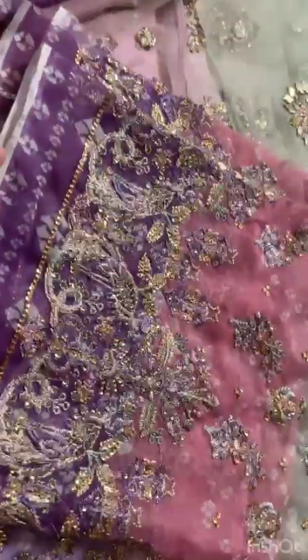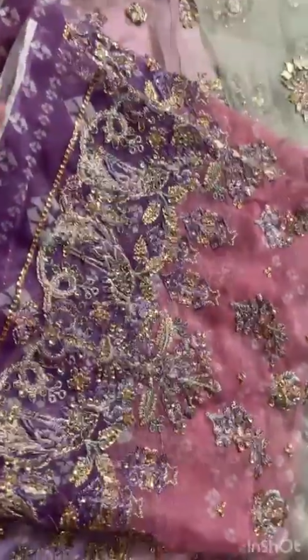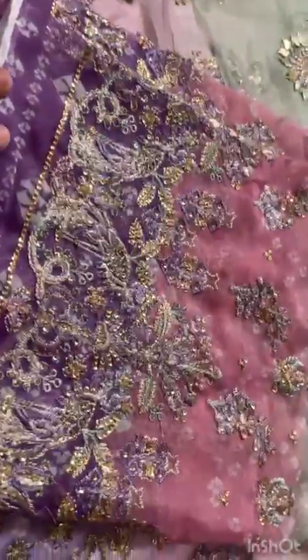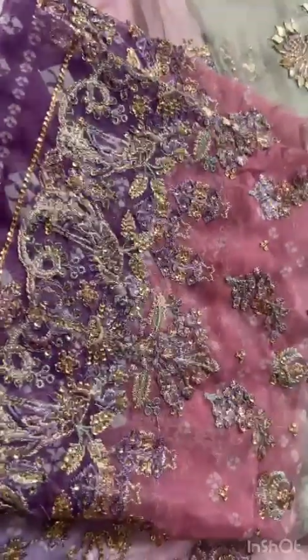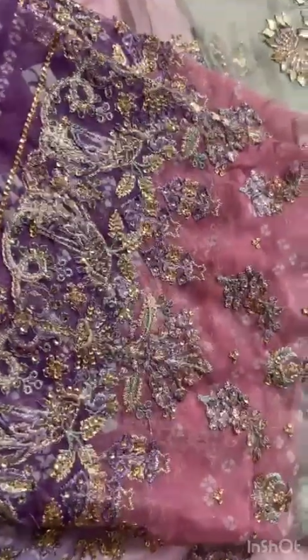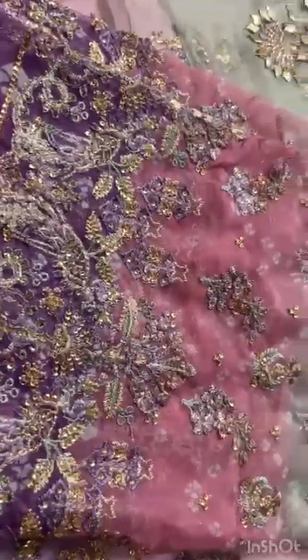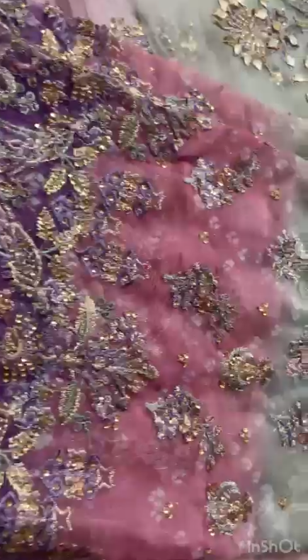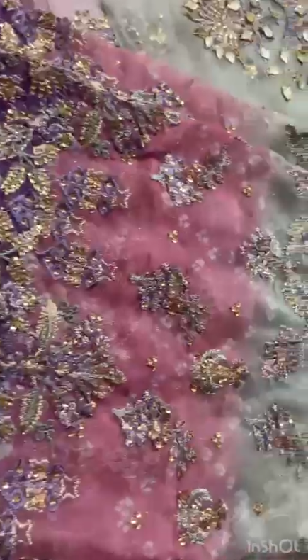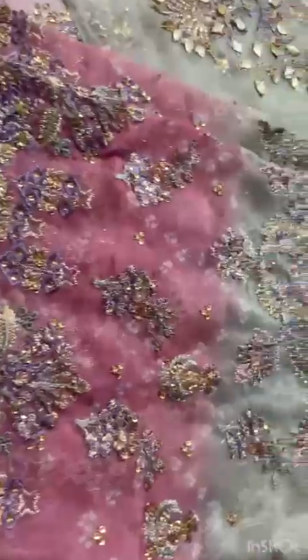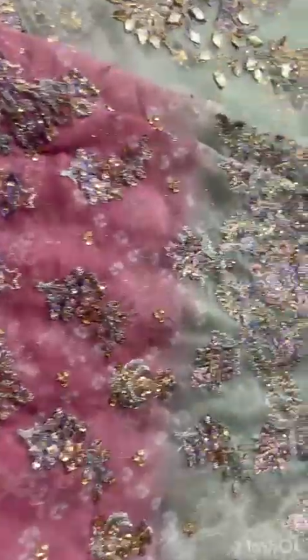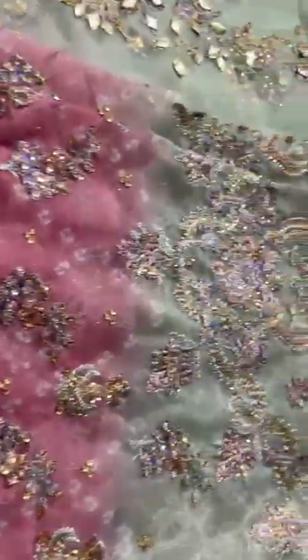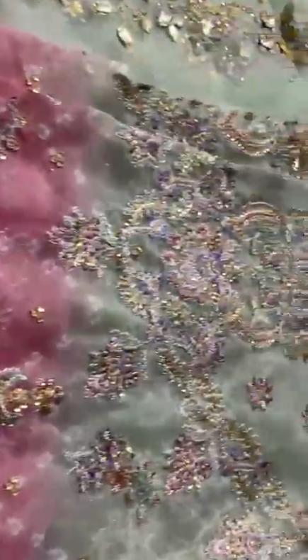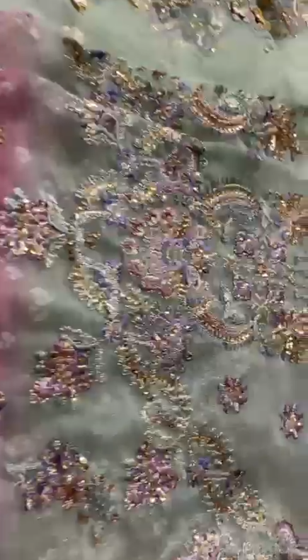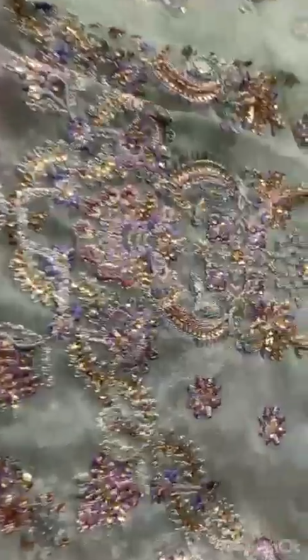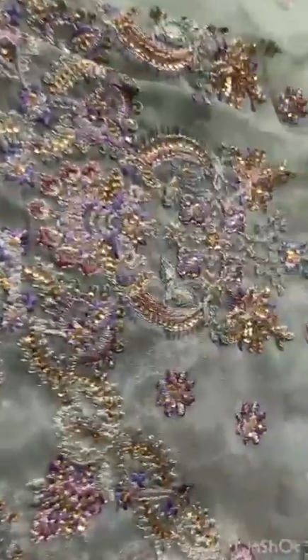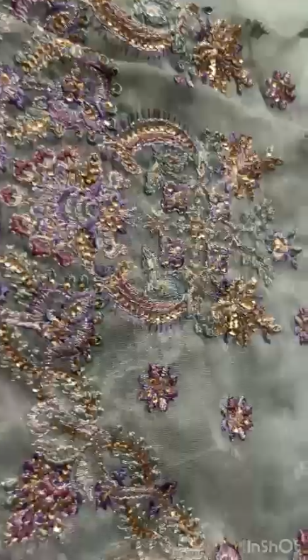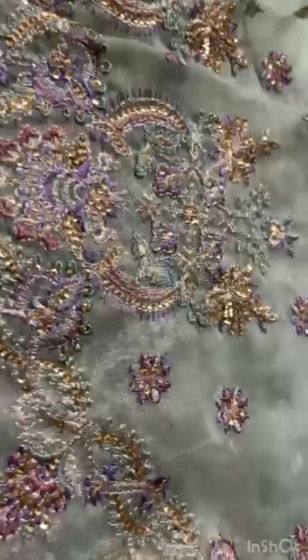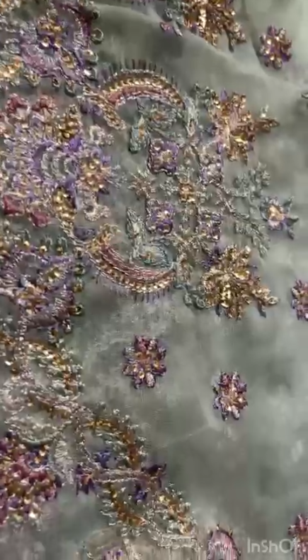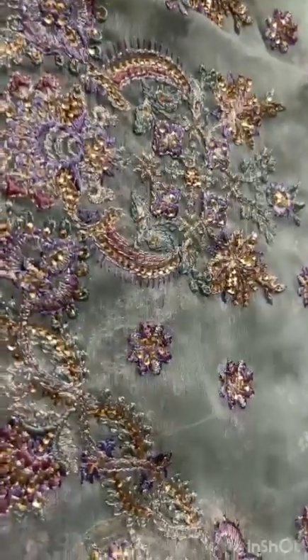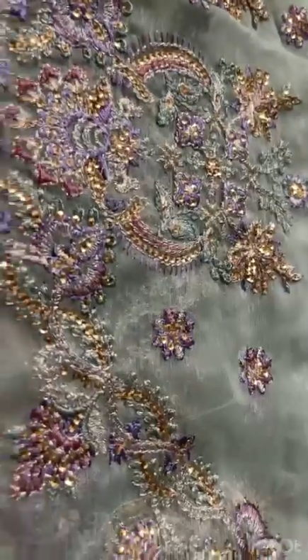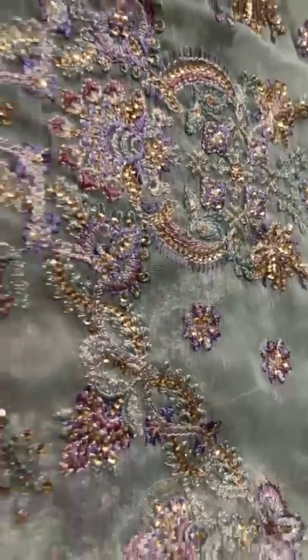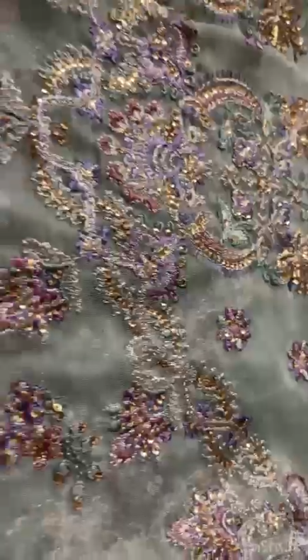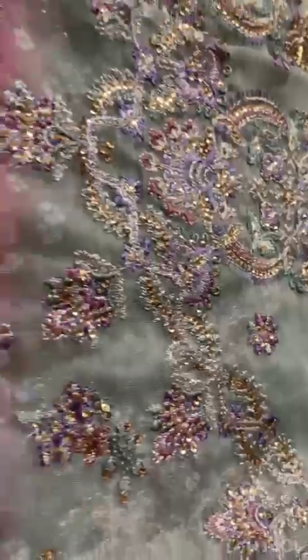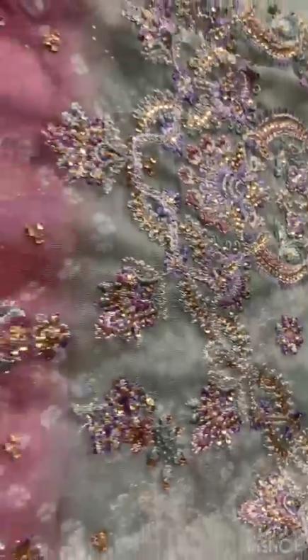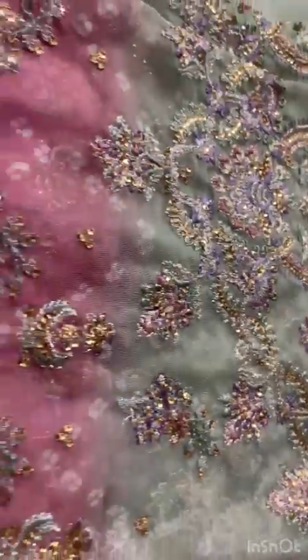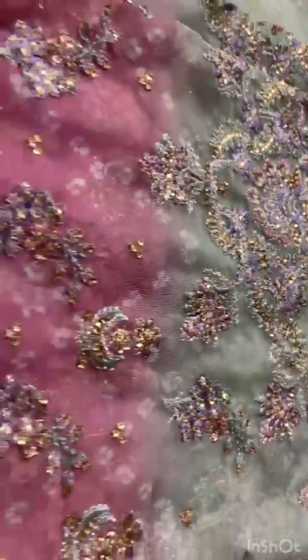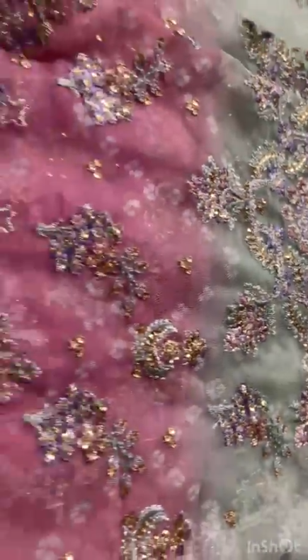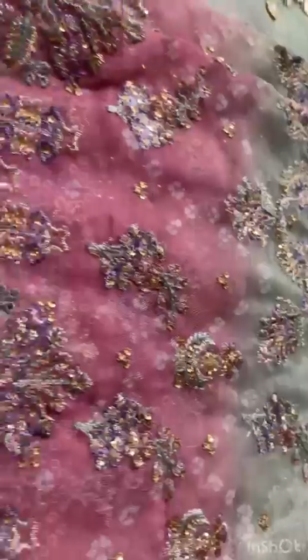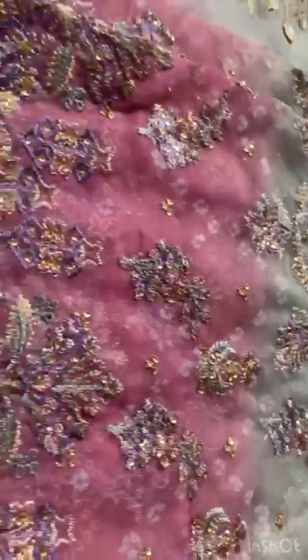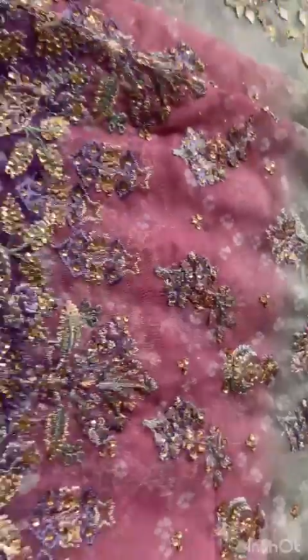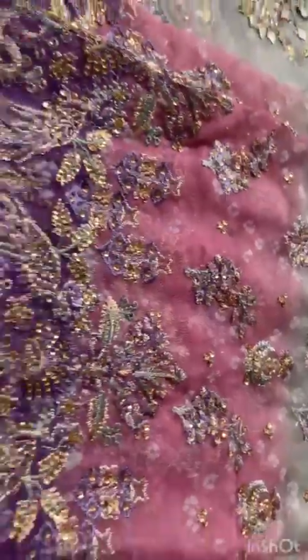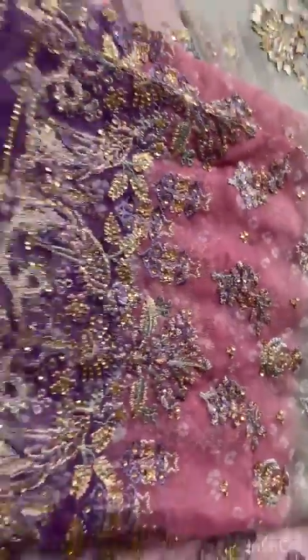And this is the sleeves, with heavy embroidery, sequins work and gota work.